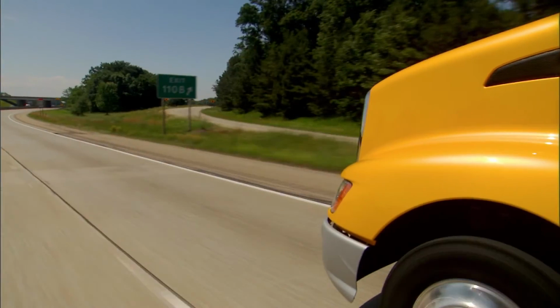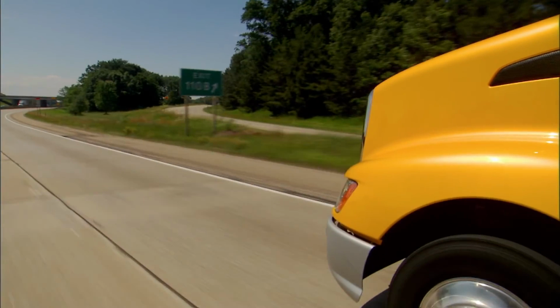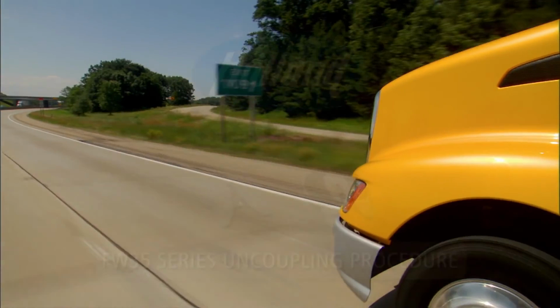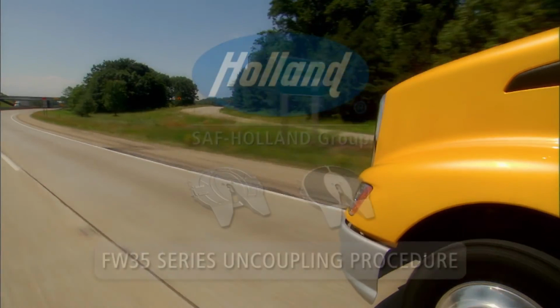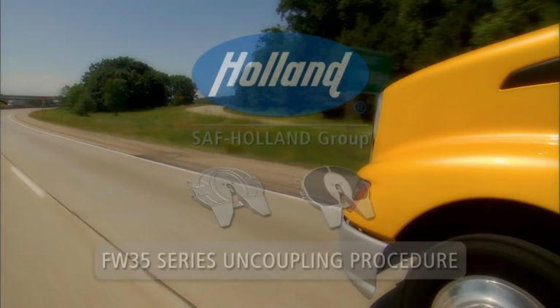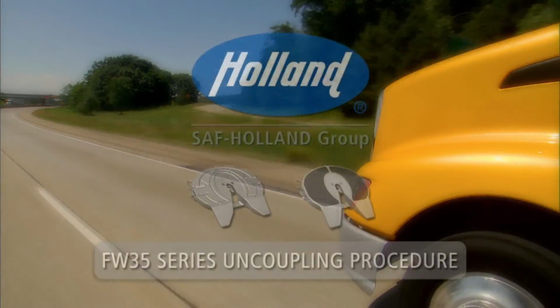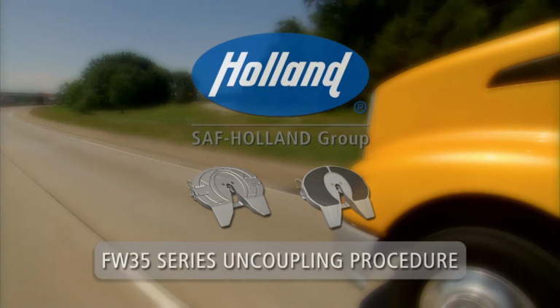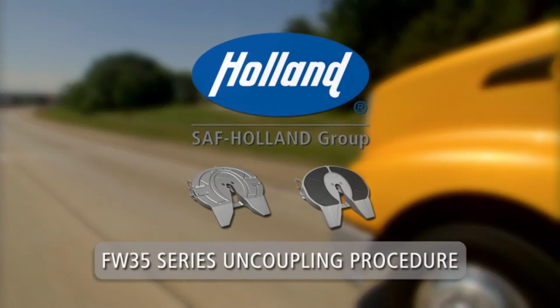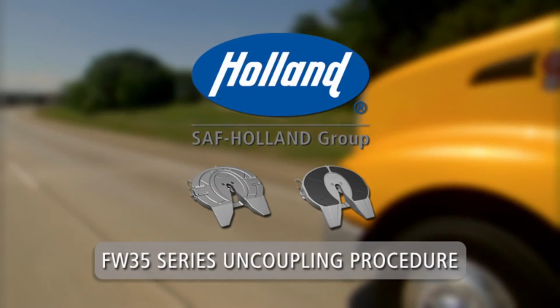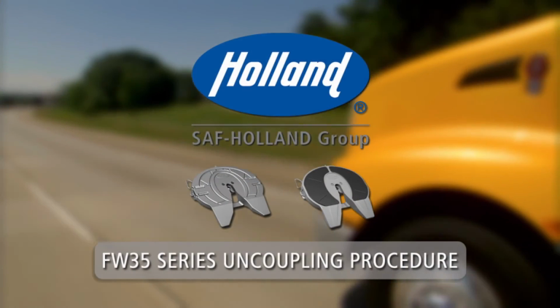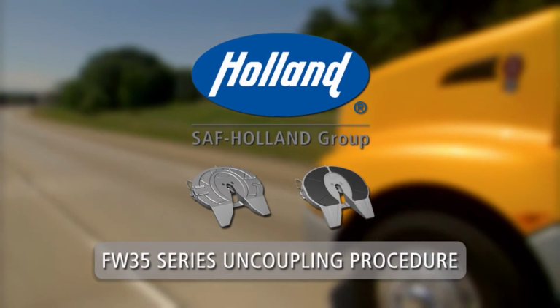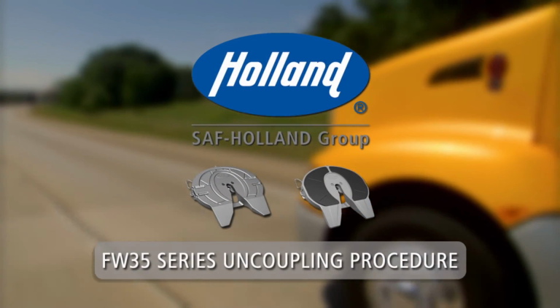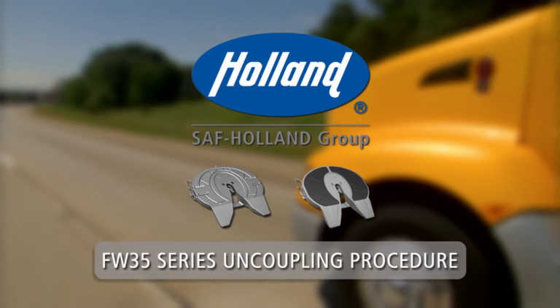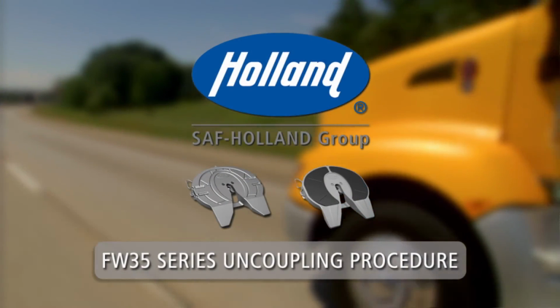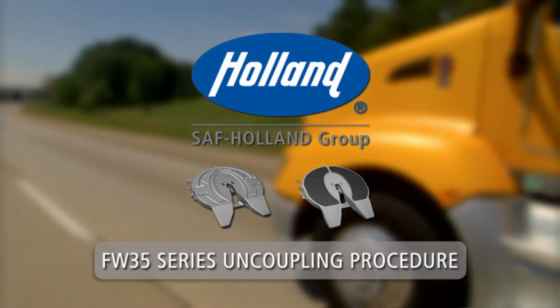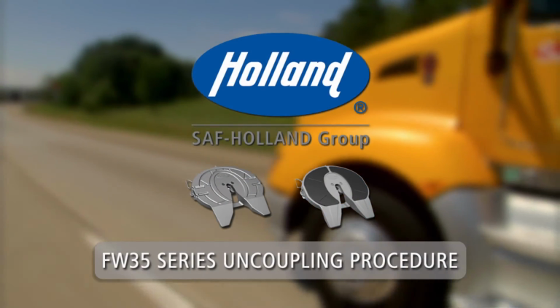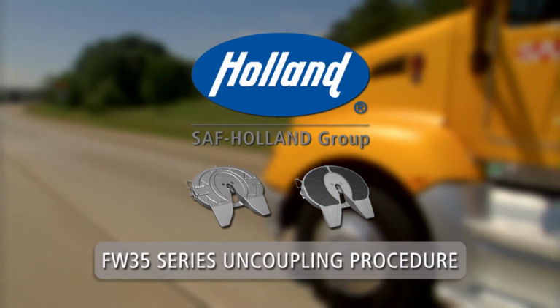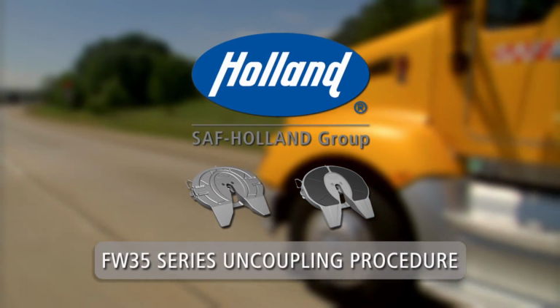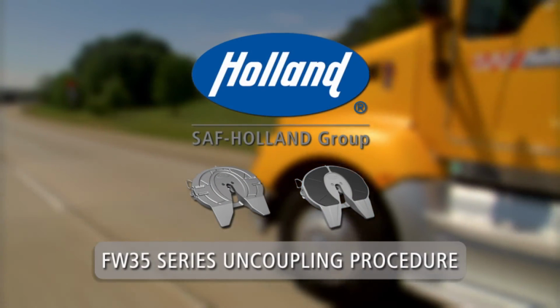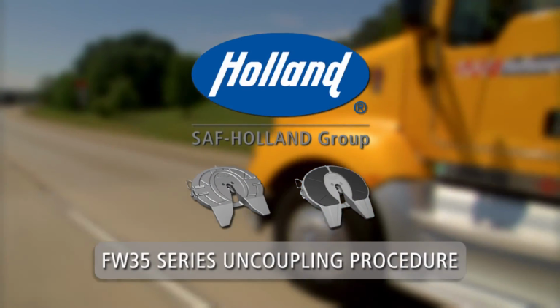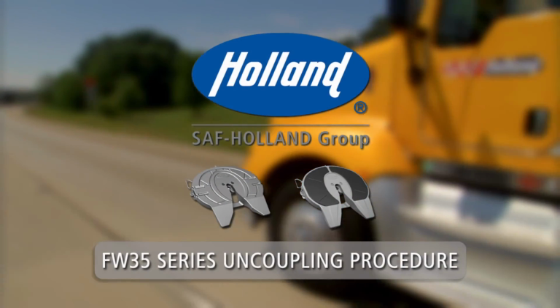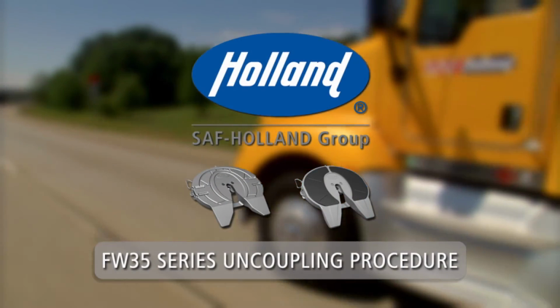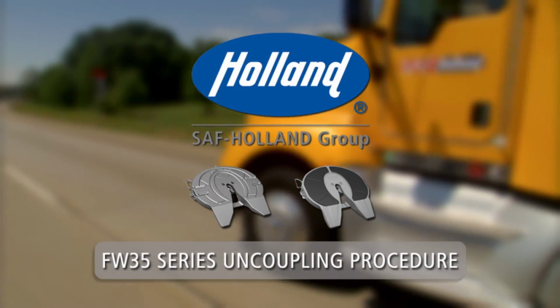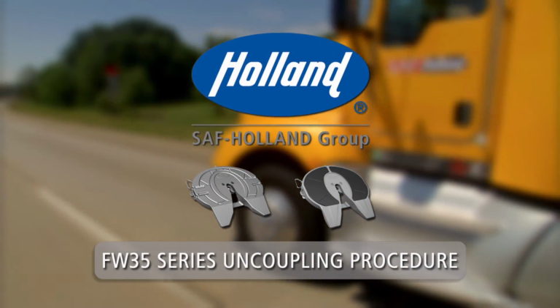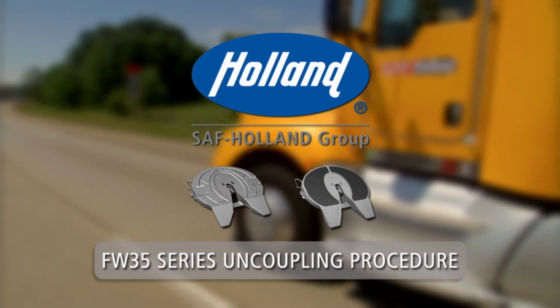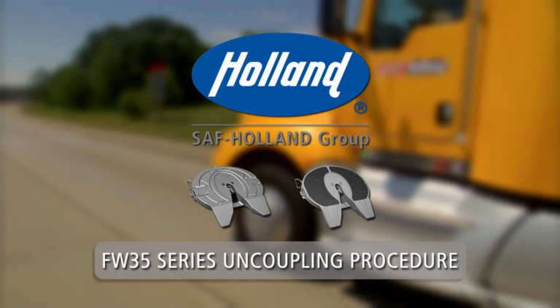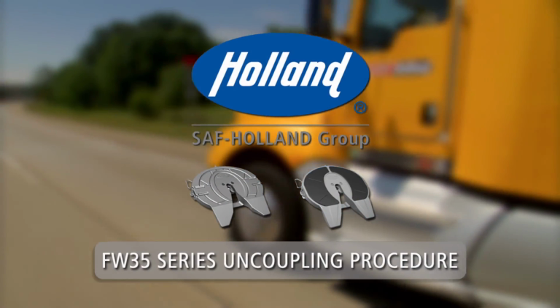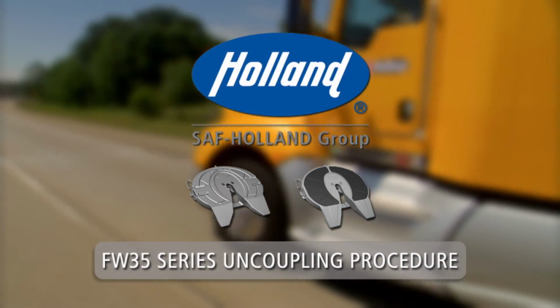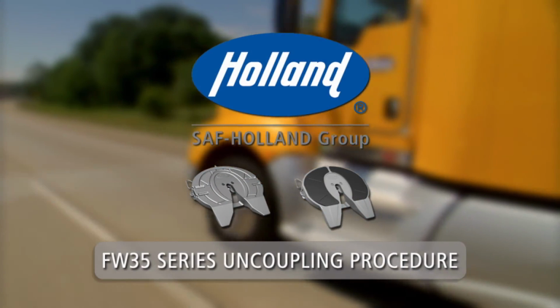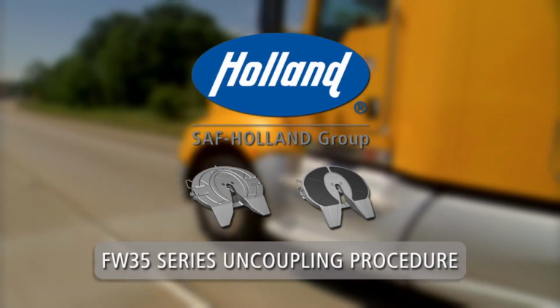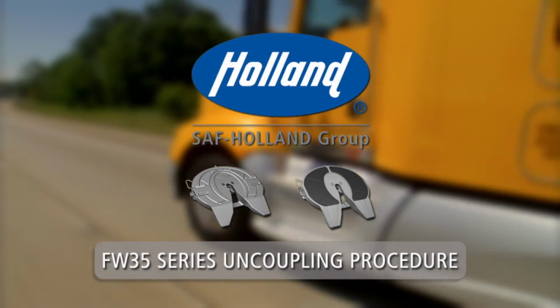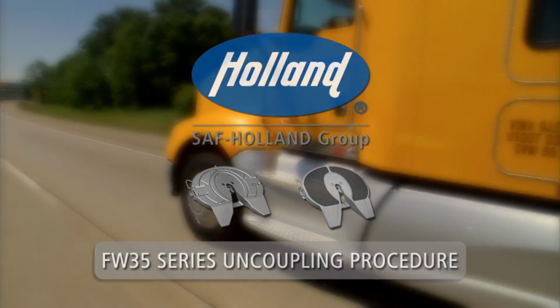For coupling and slider repositioning, refer to the Holland Coupling and Slider Positioning videos.